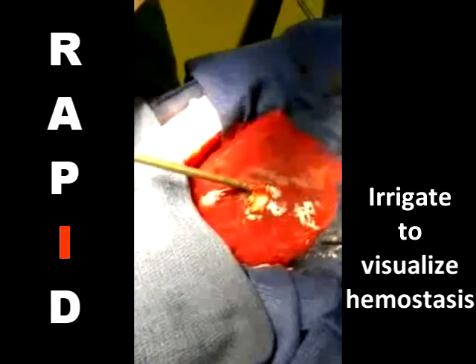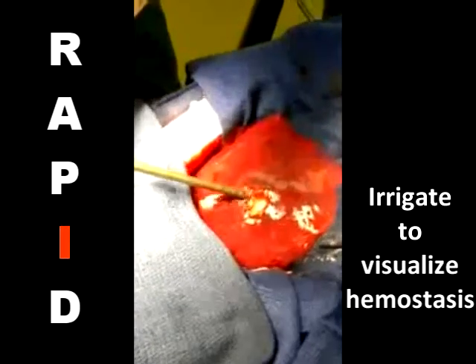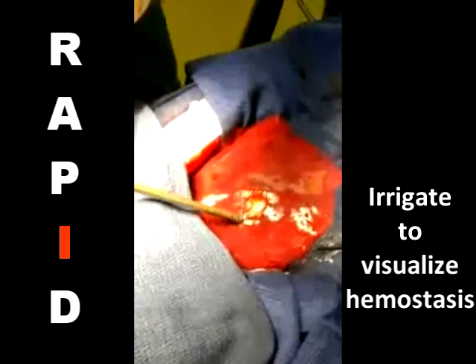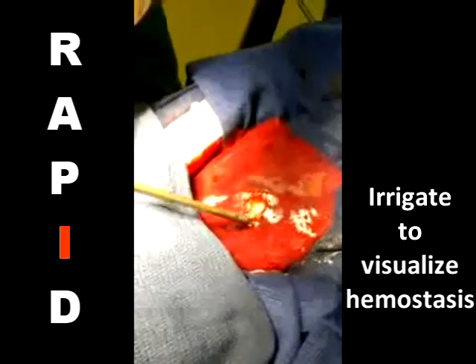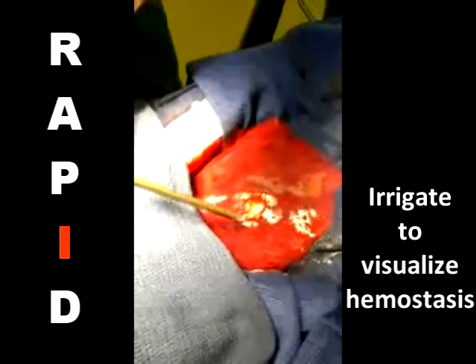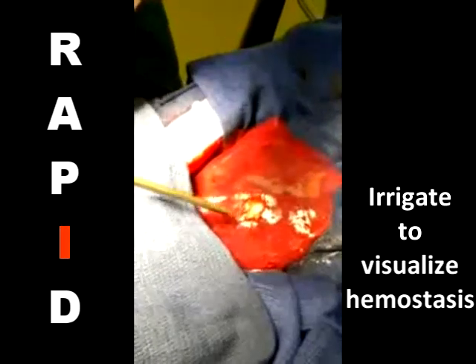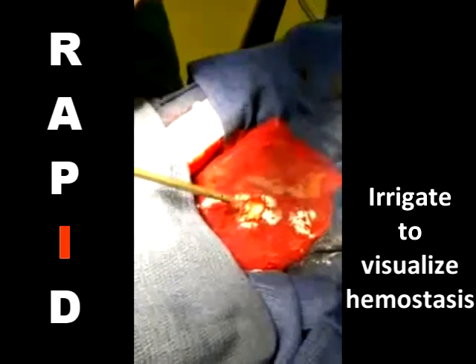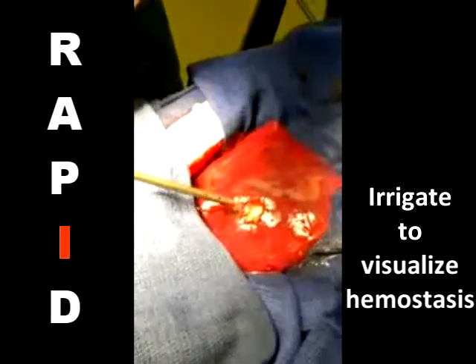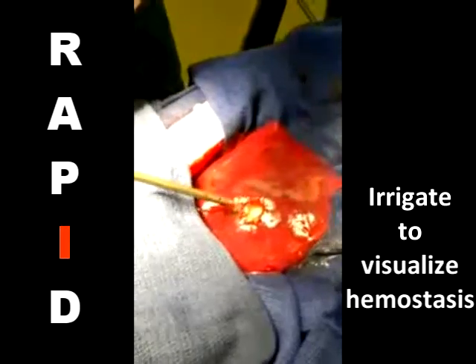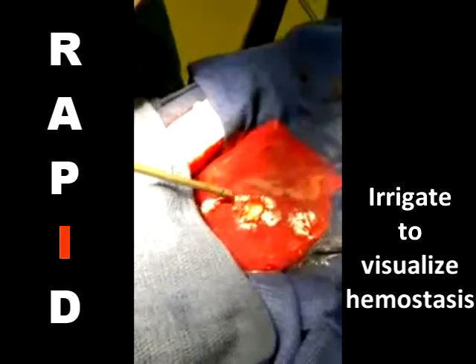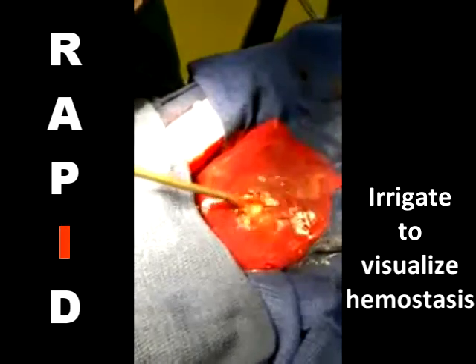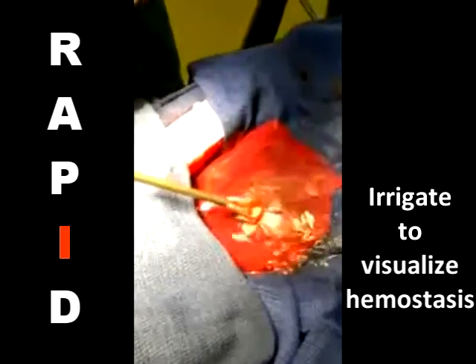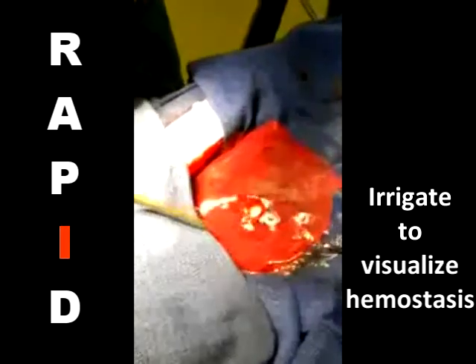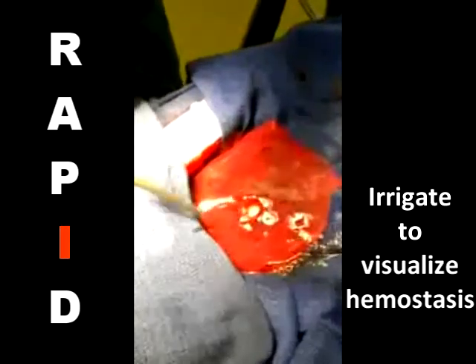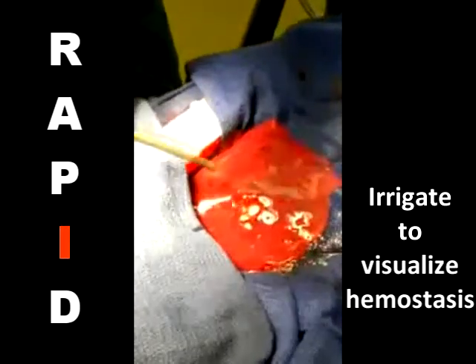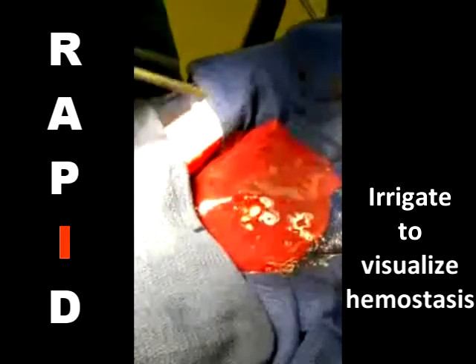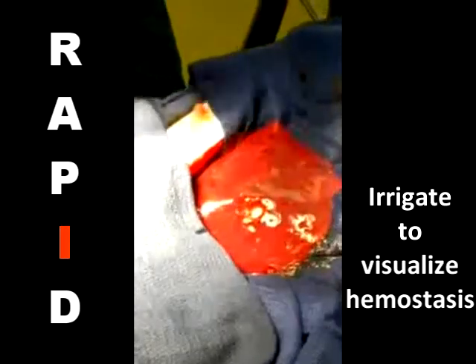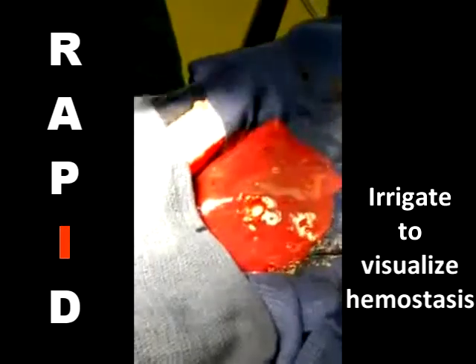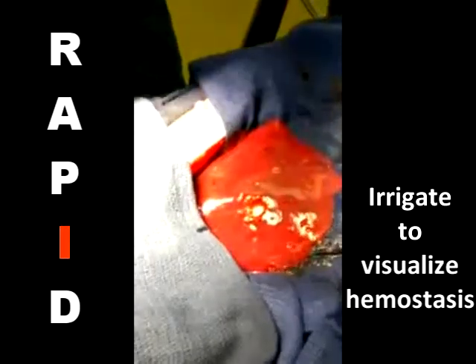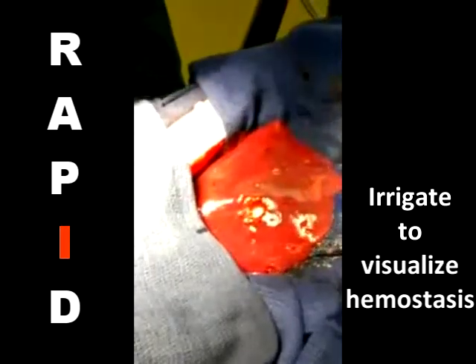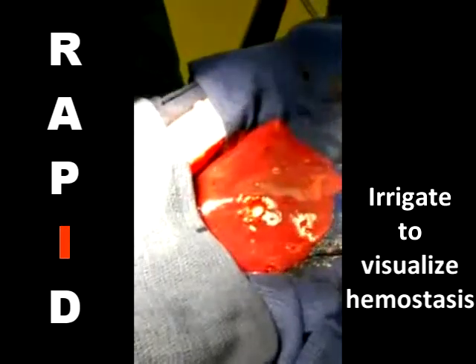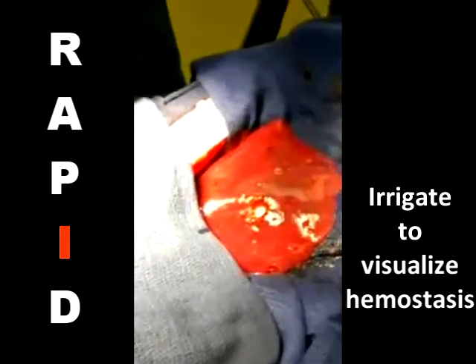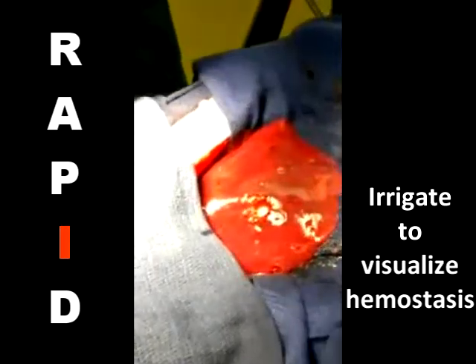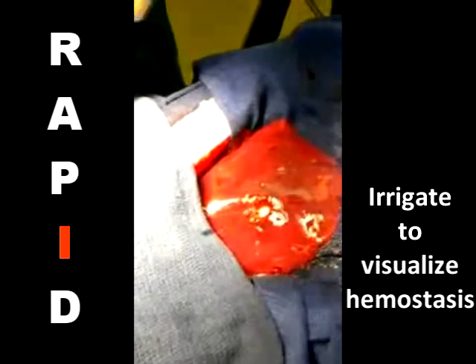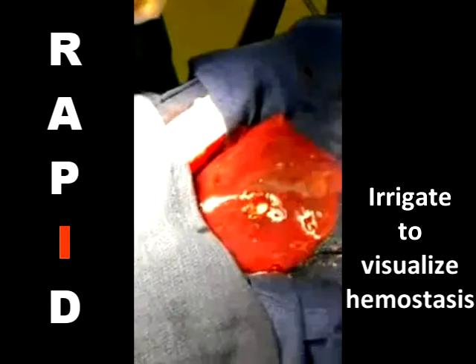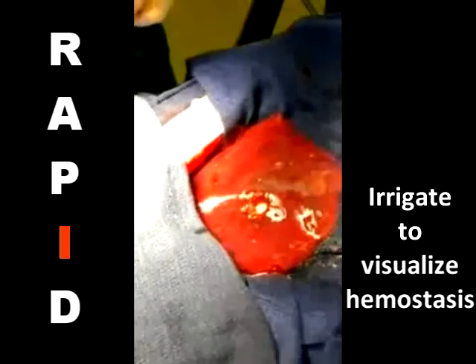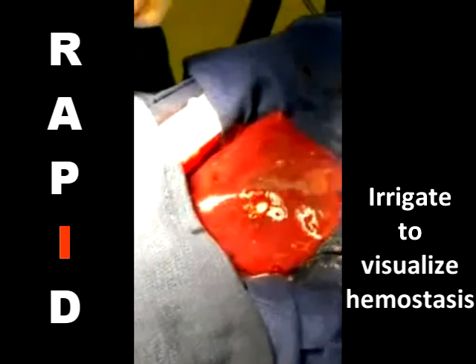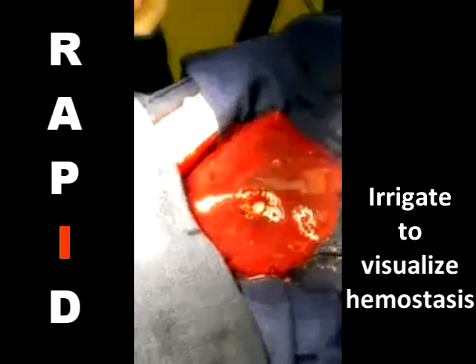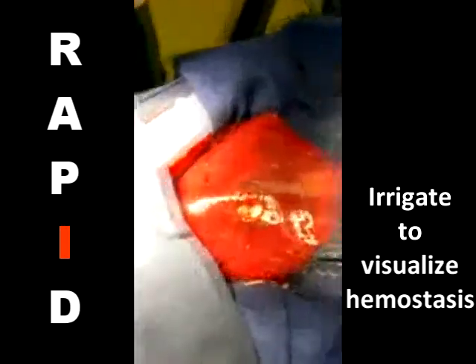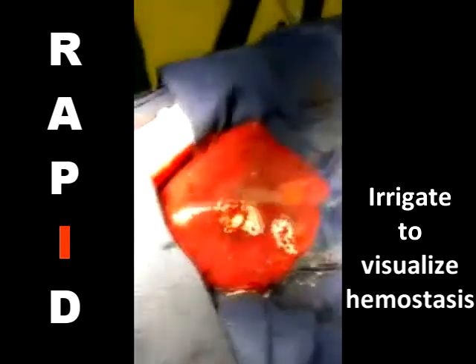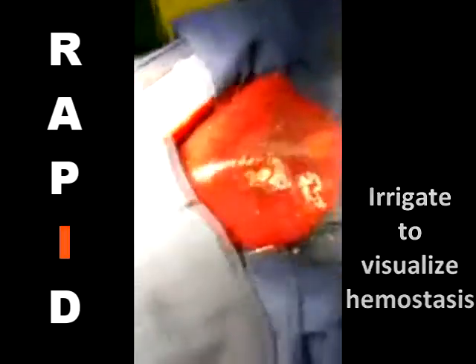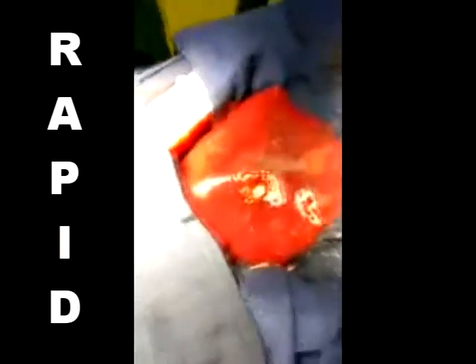After a brief inspection of the wound site, you are ready to close without worries of hematoma or foreign body reaction.